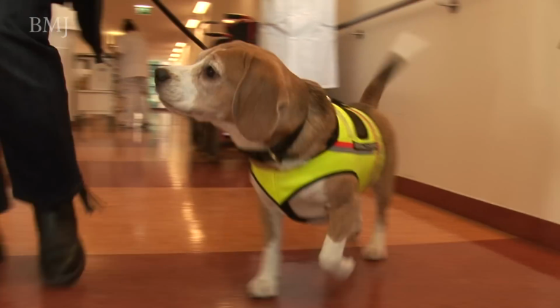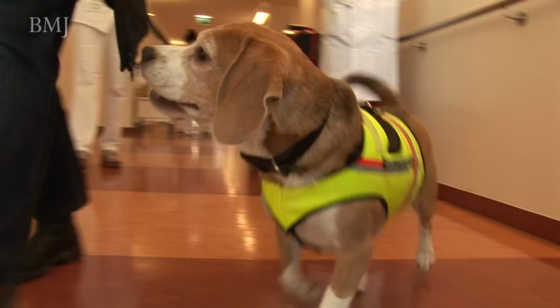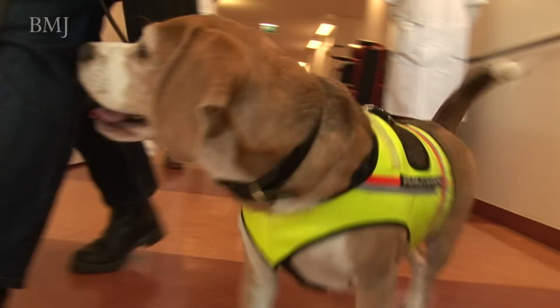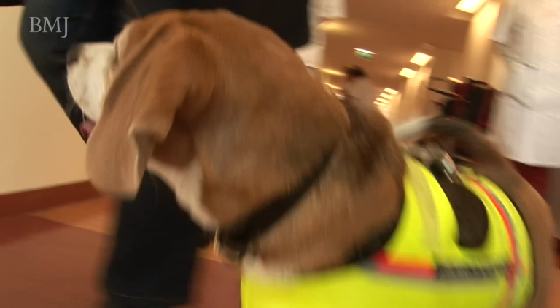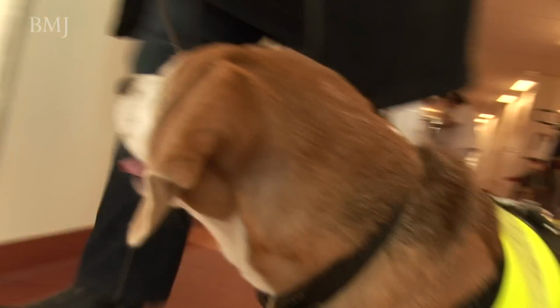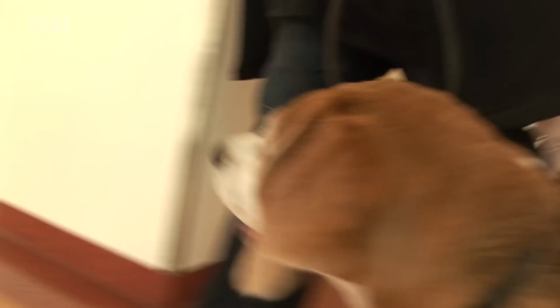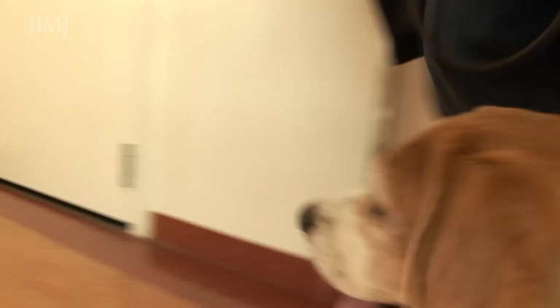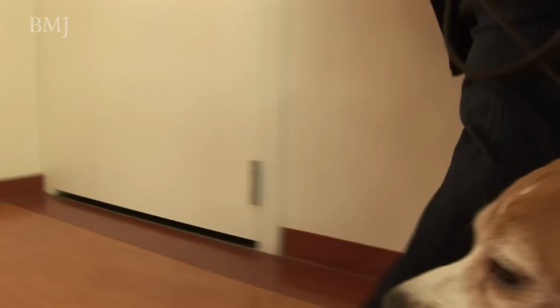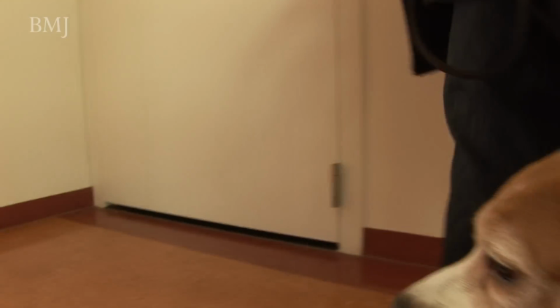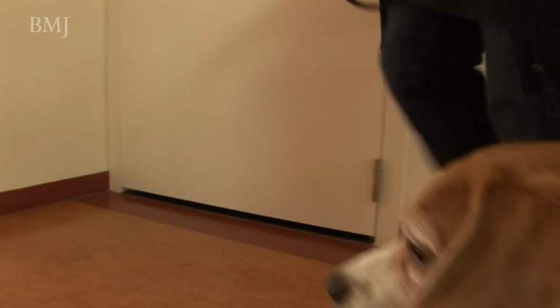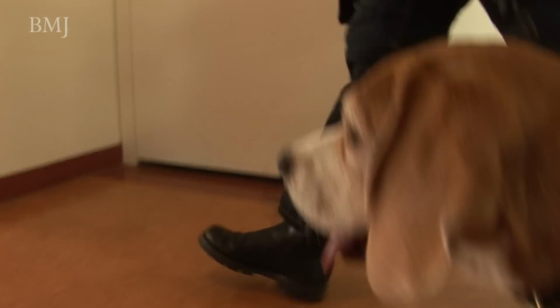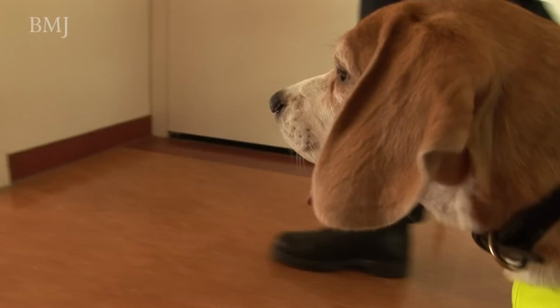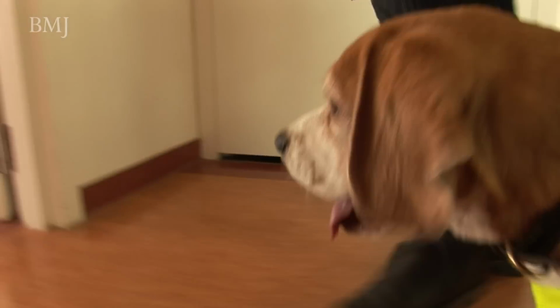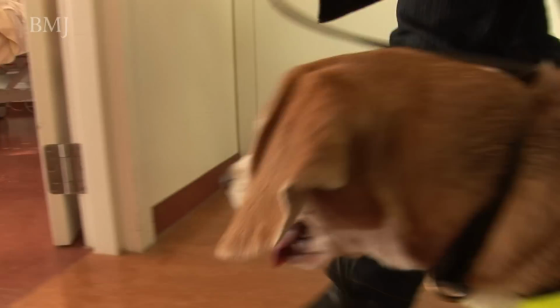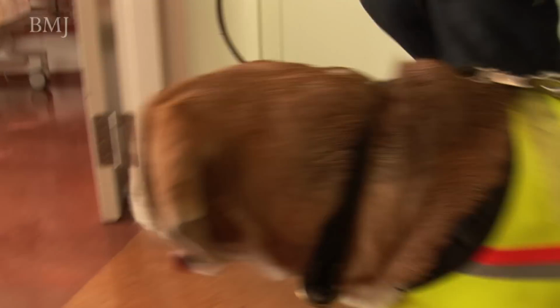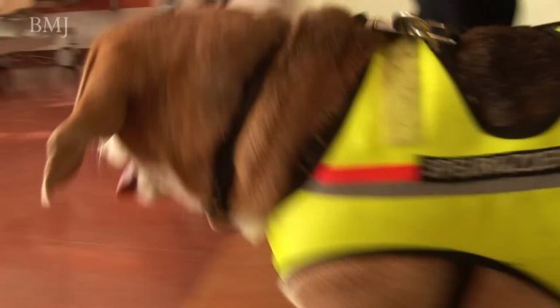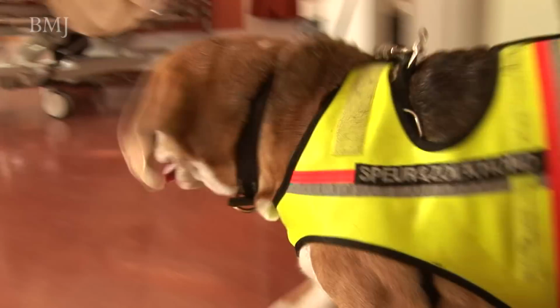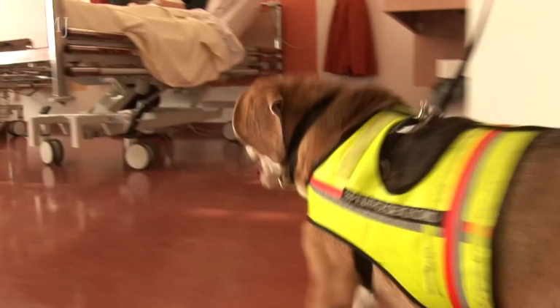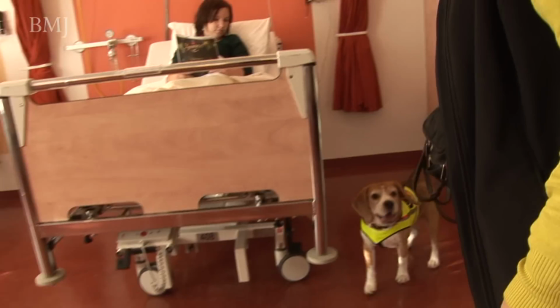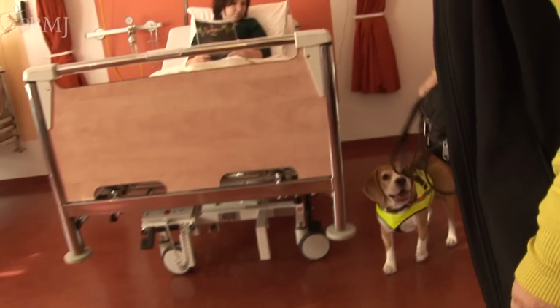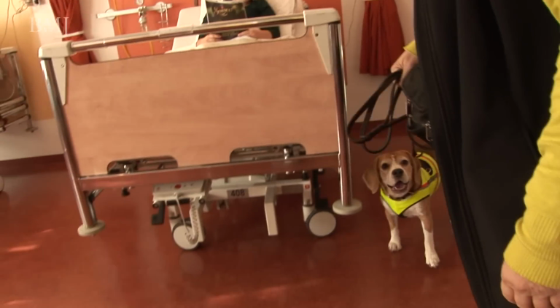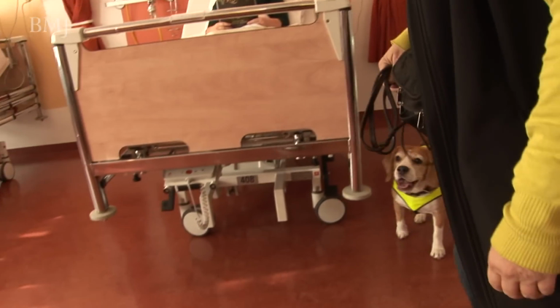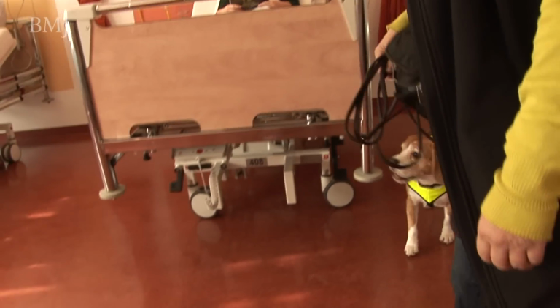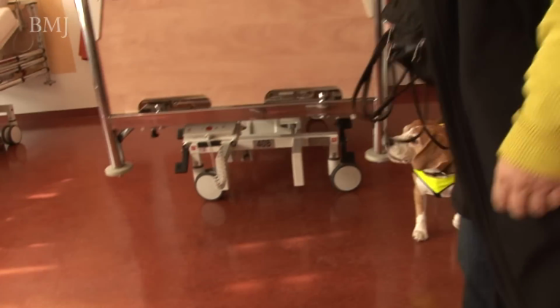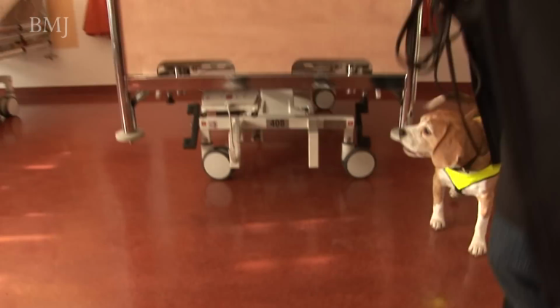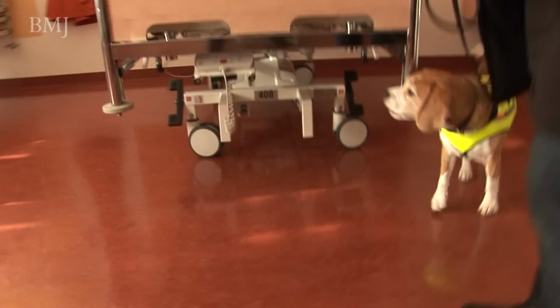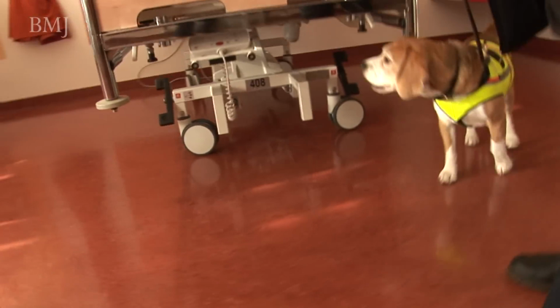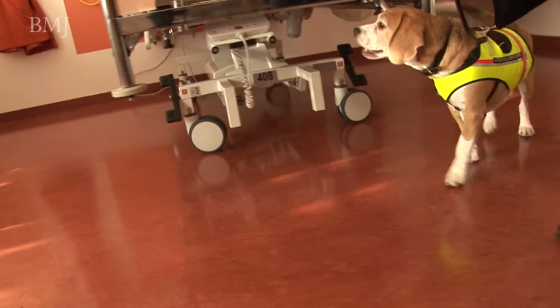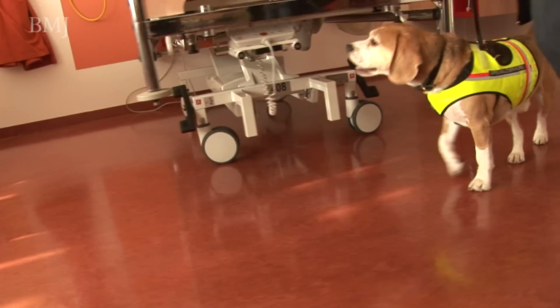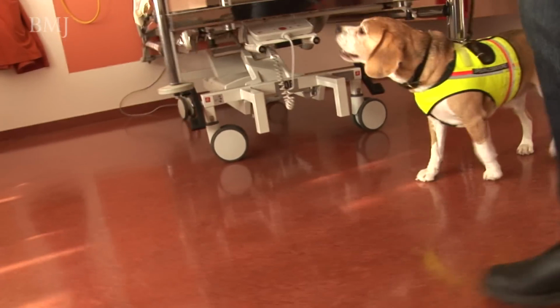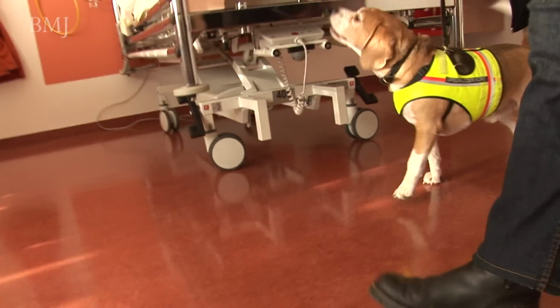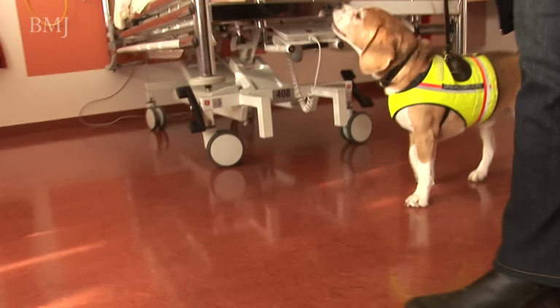So the Amsterdam team thought they'd try something quite novel — a dog.